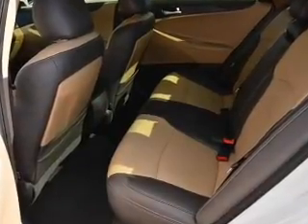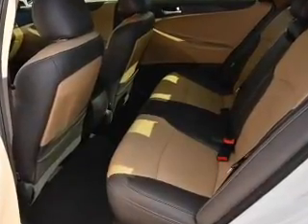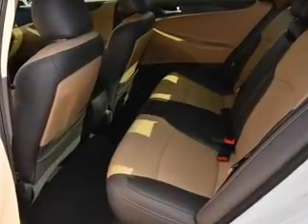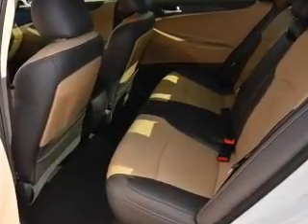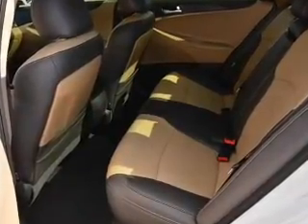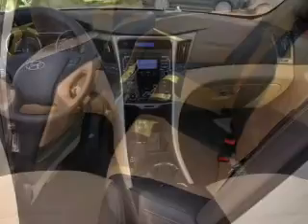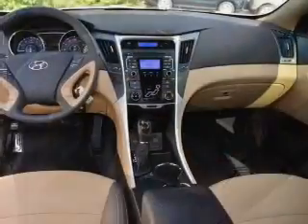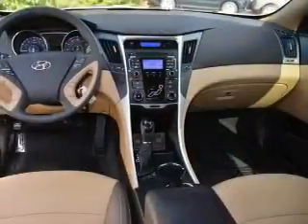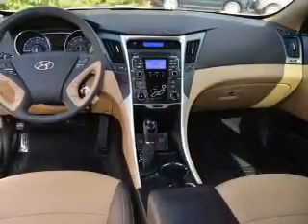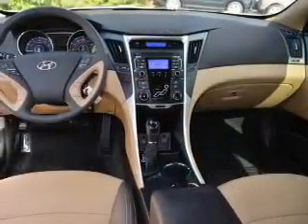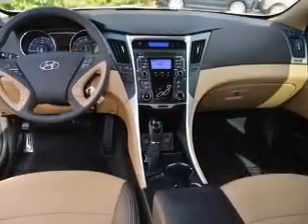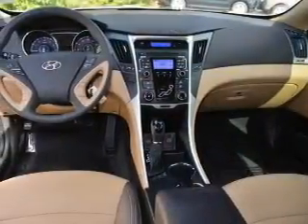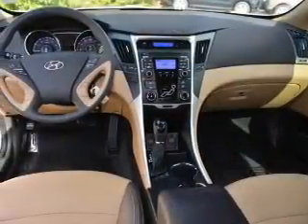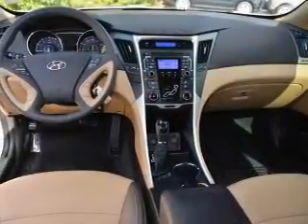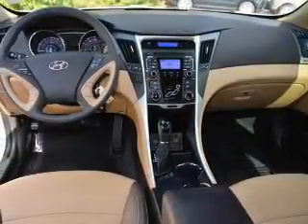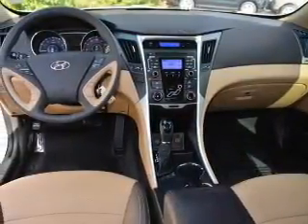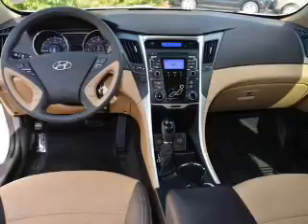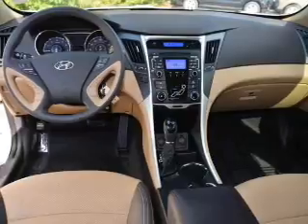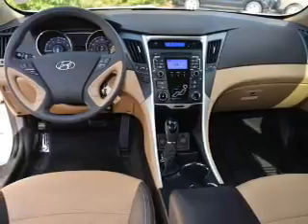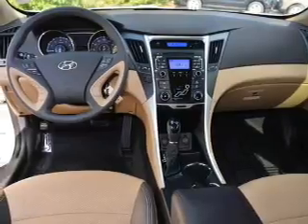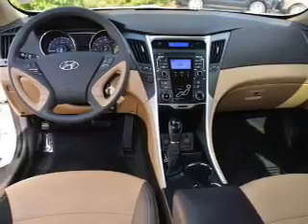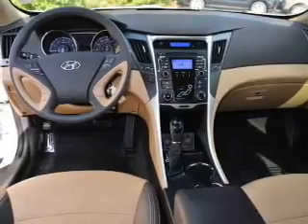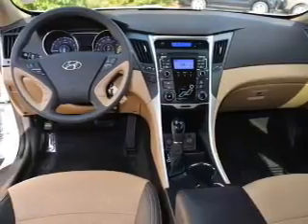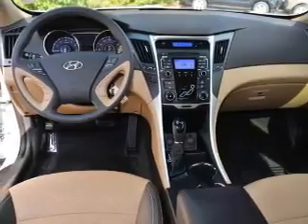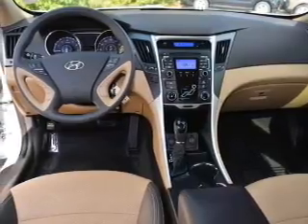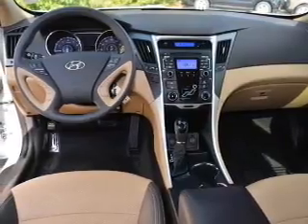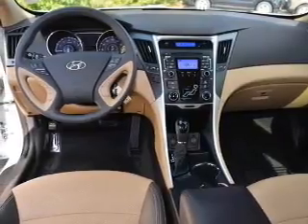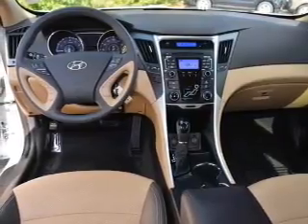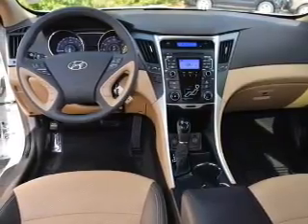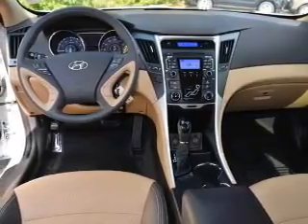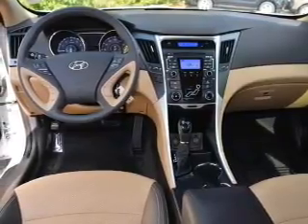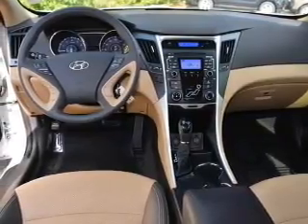Daytime running lights. Our website offers more information on all of our vehicles. Call us today to start test driving.